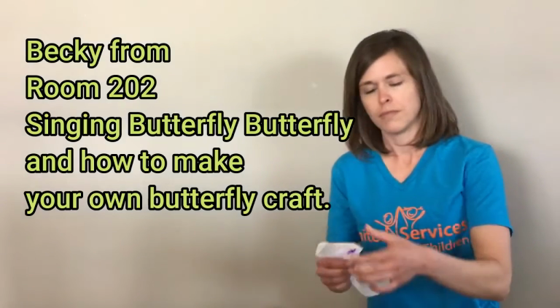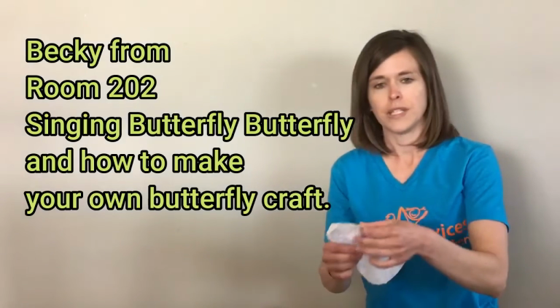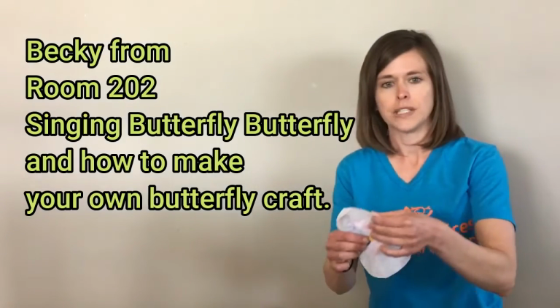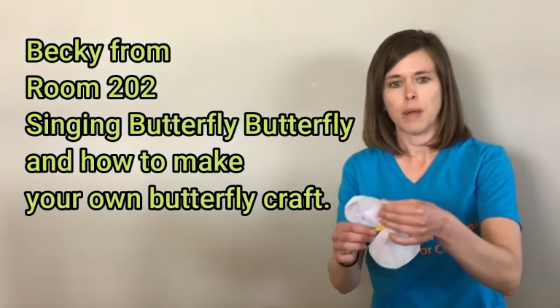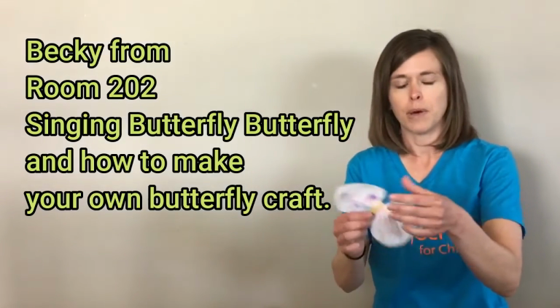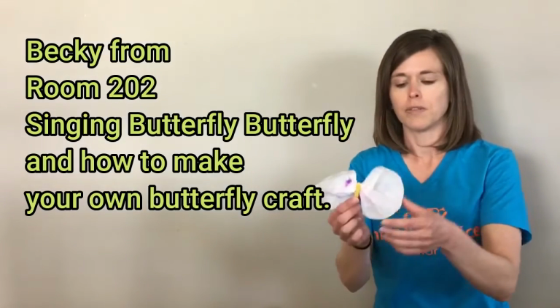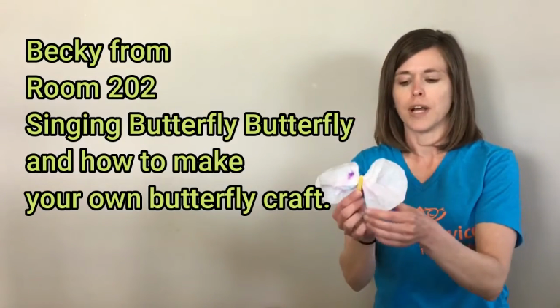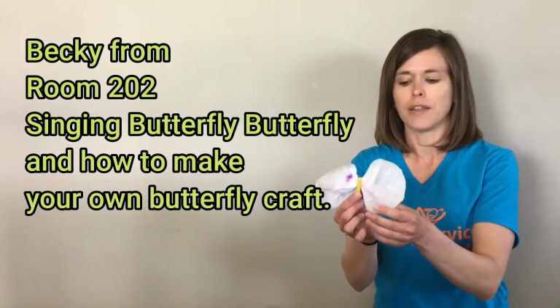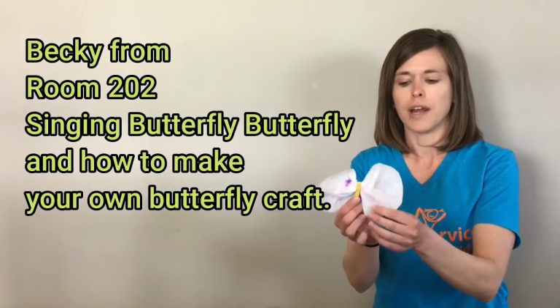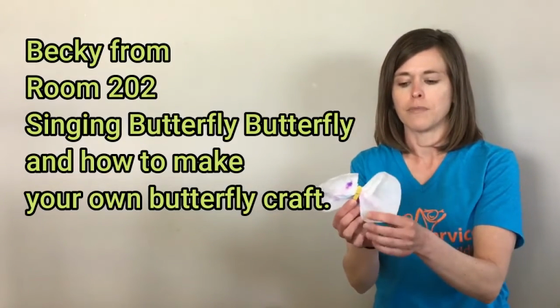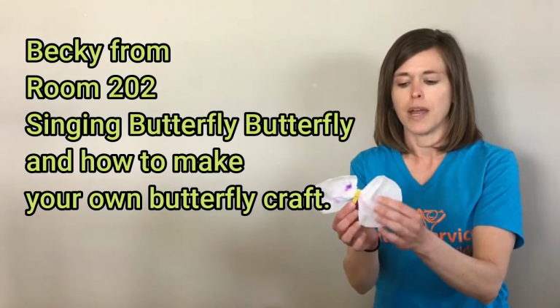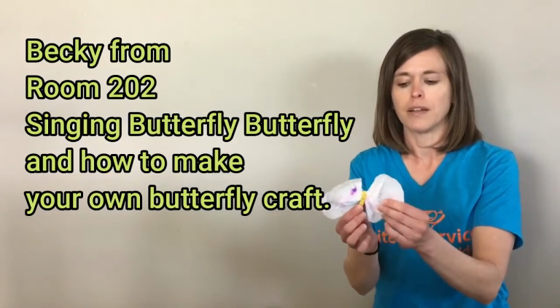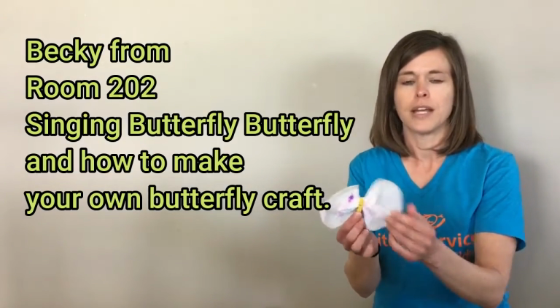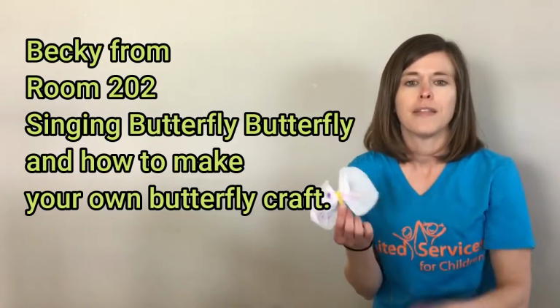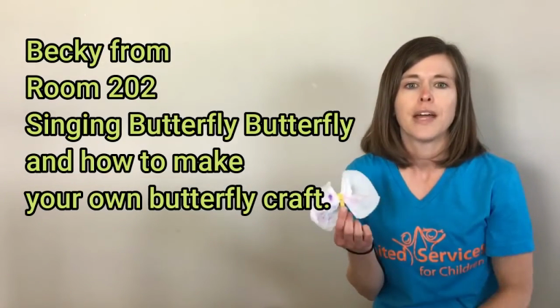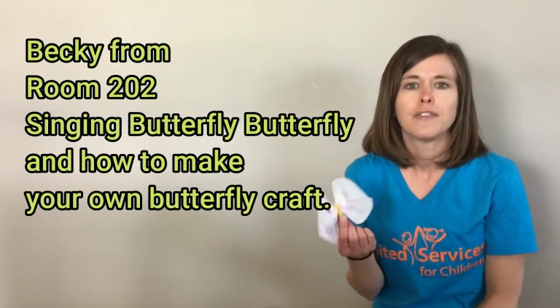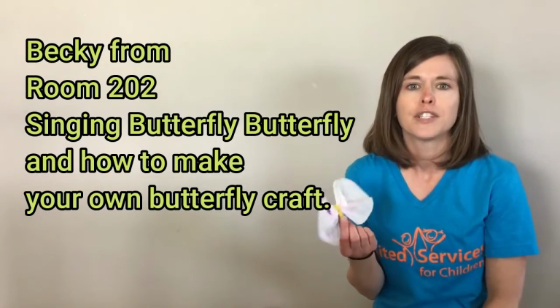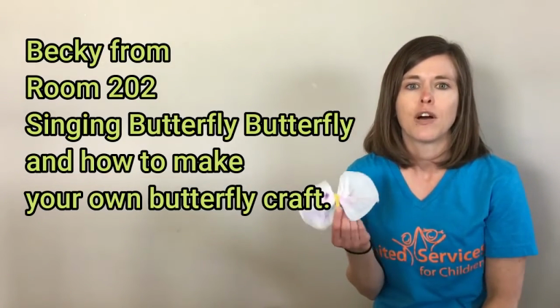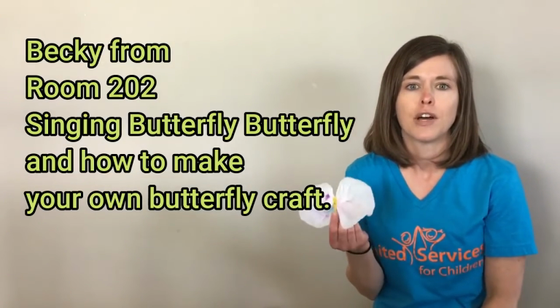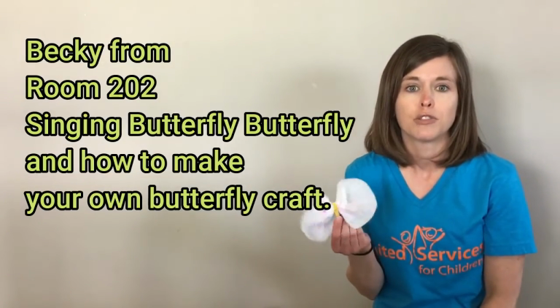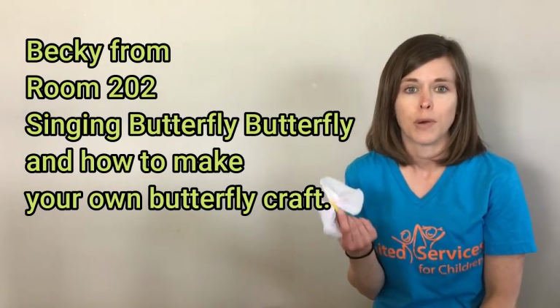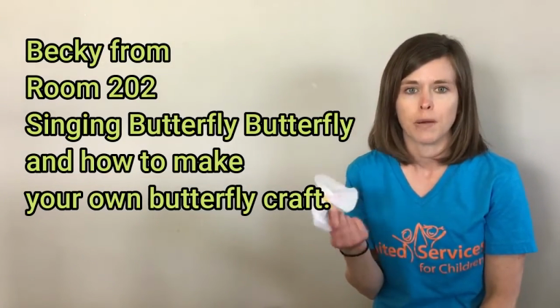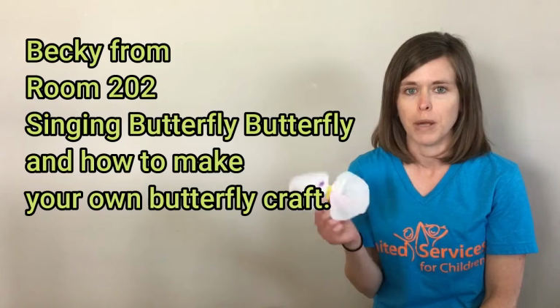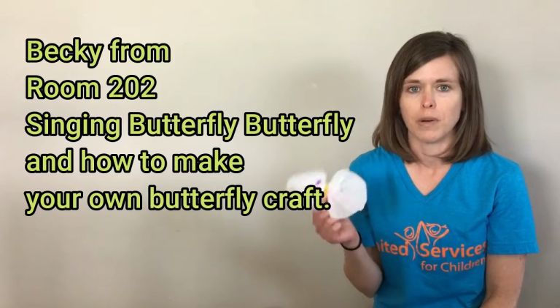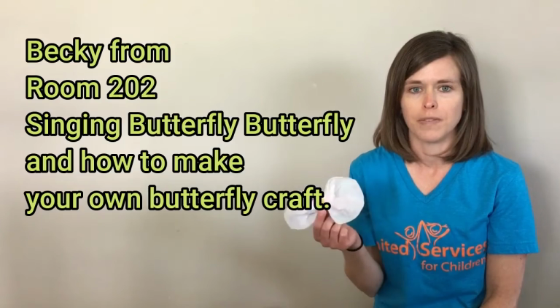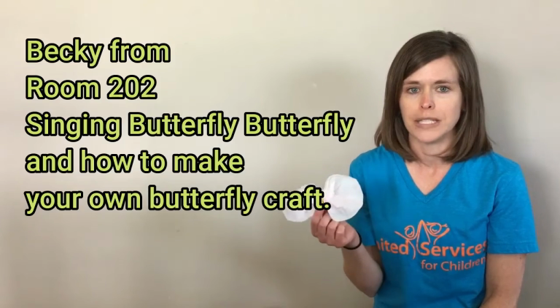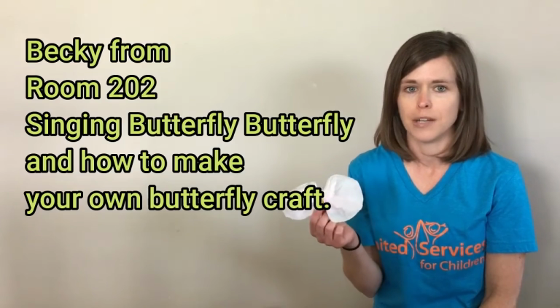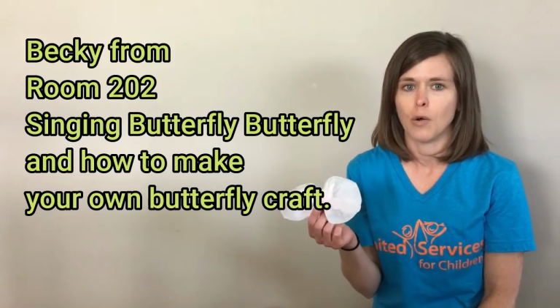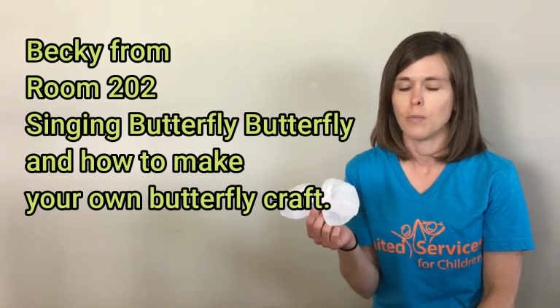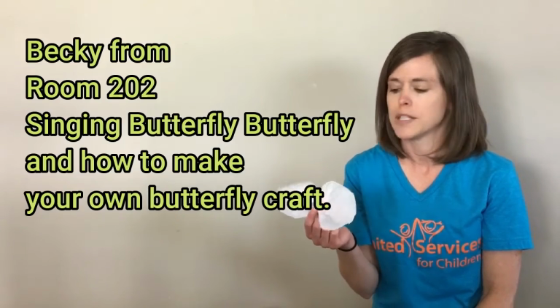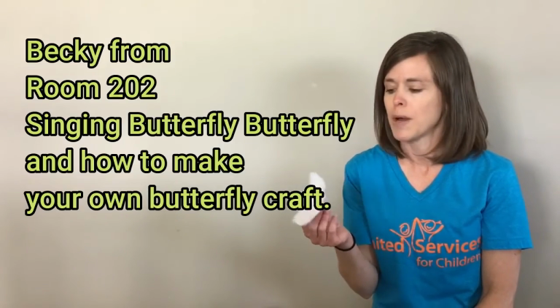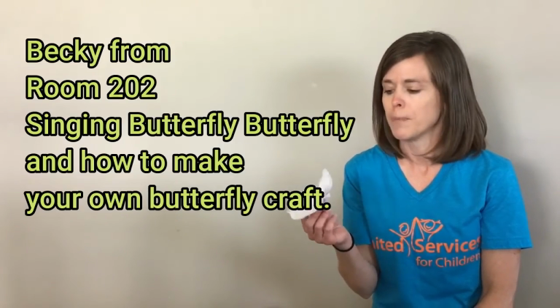This is my butterfly that I've made, and at the end of the song I'll show you how to make one of these at home as well.